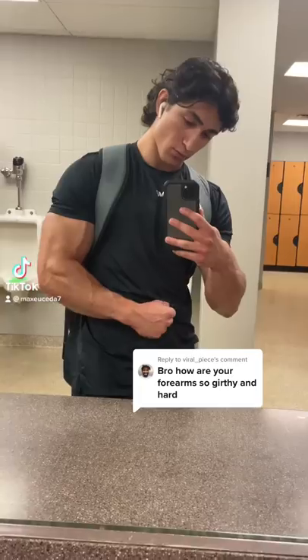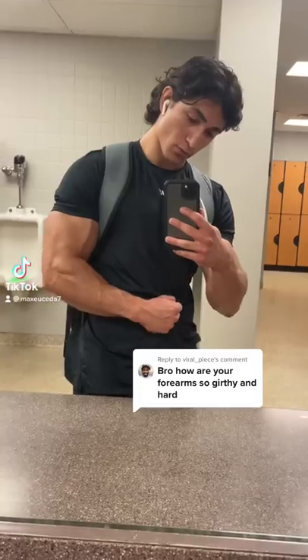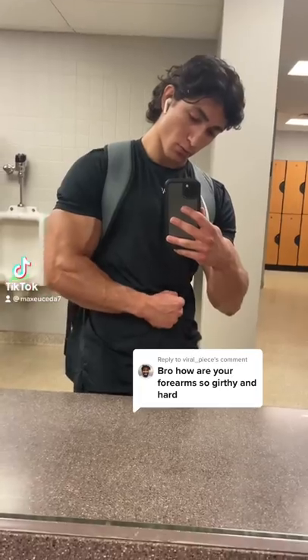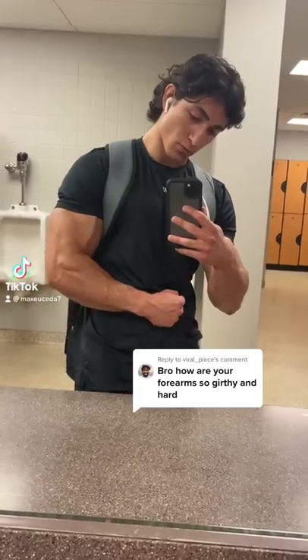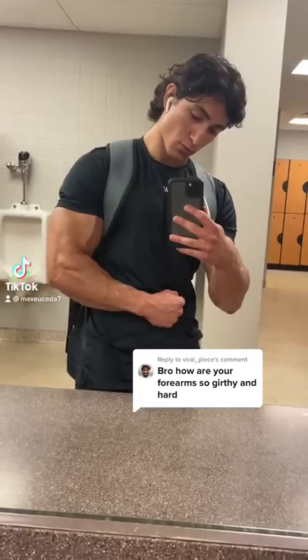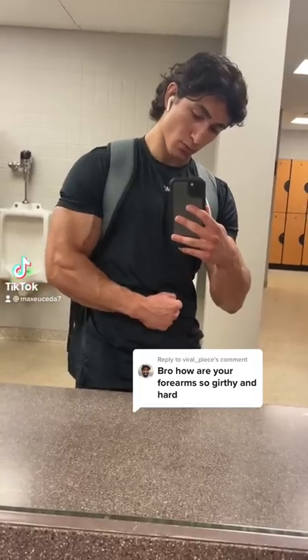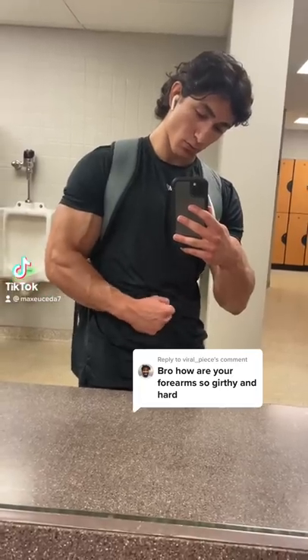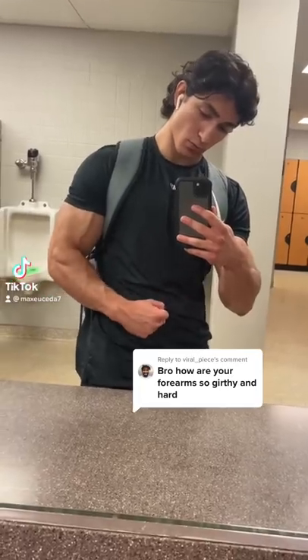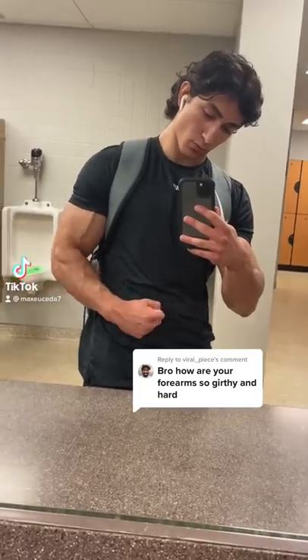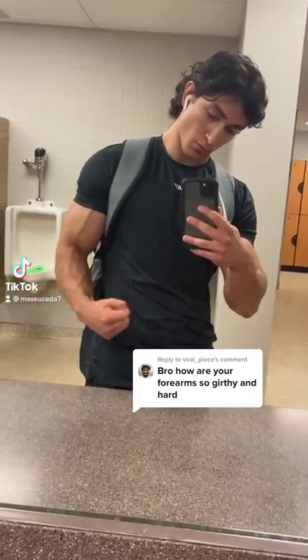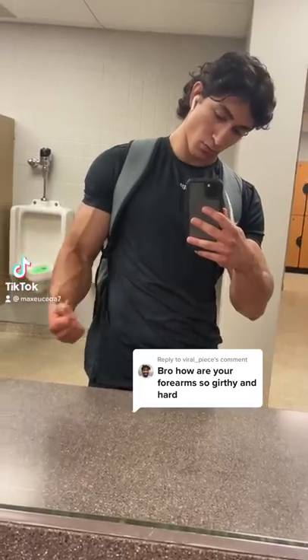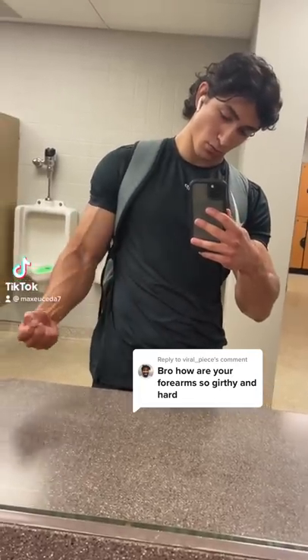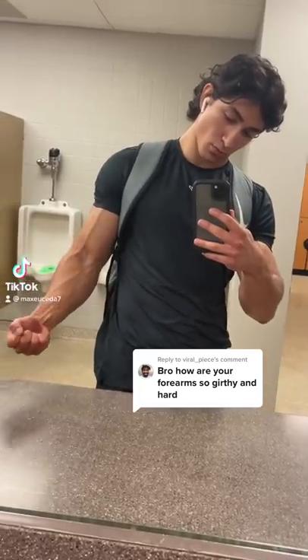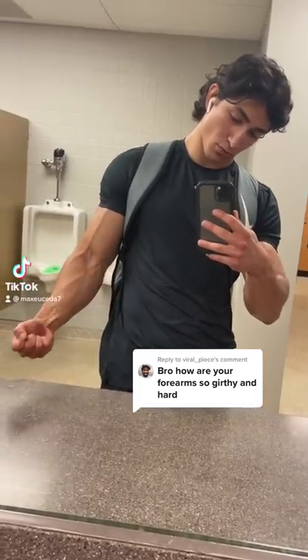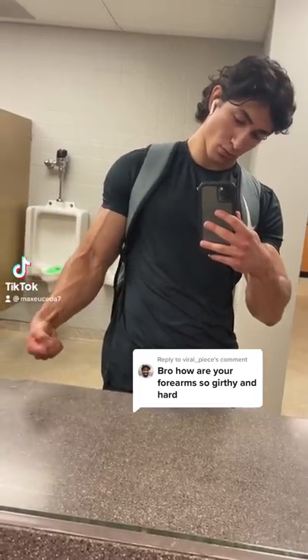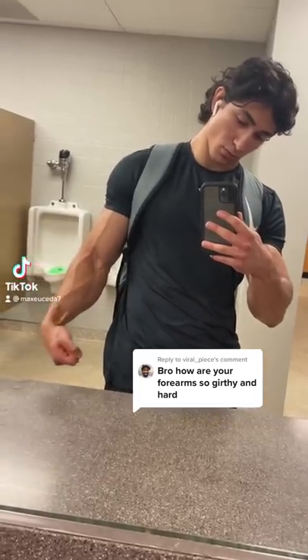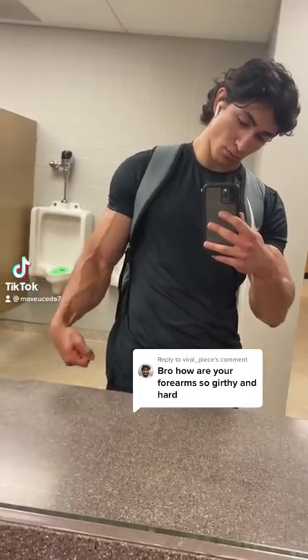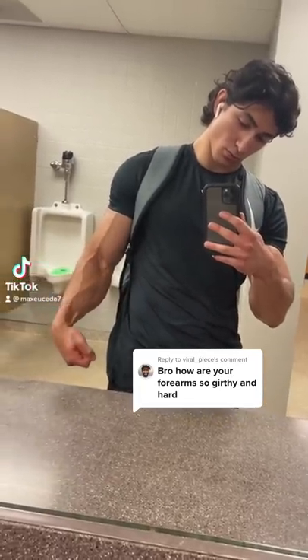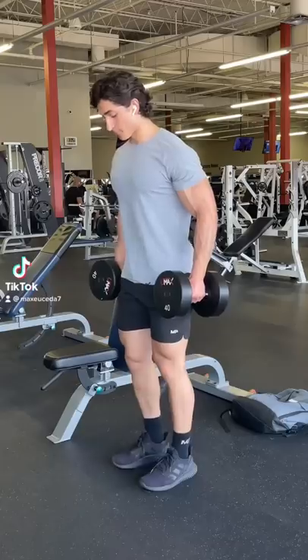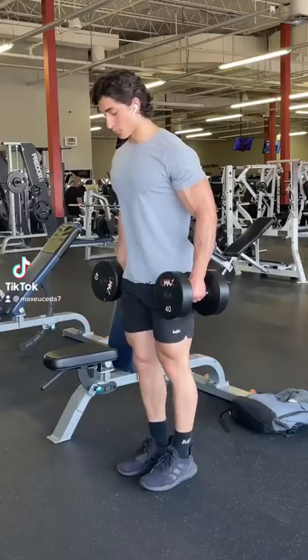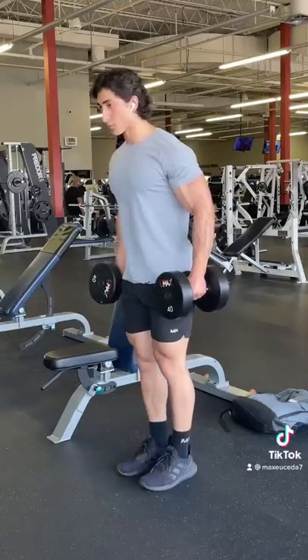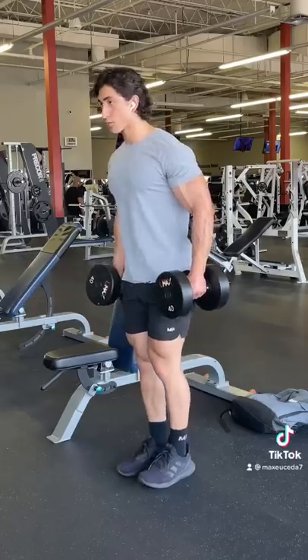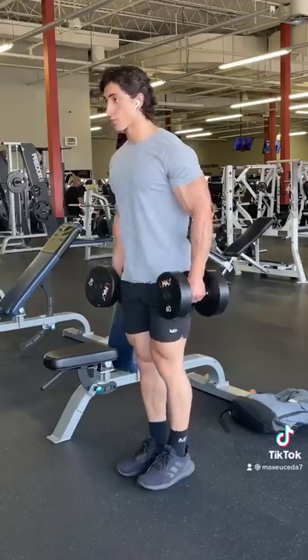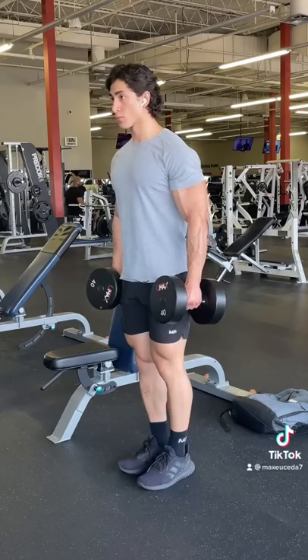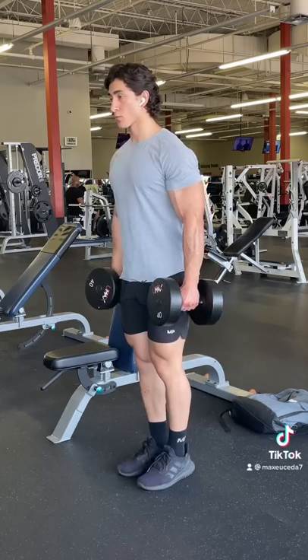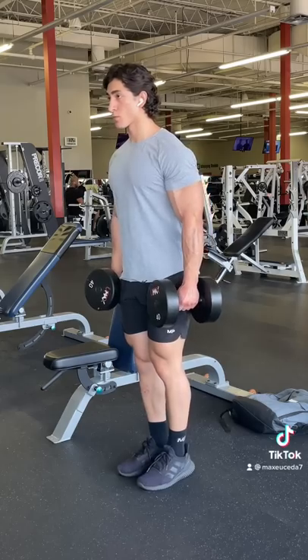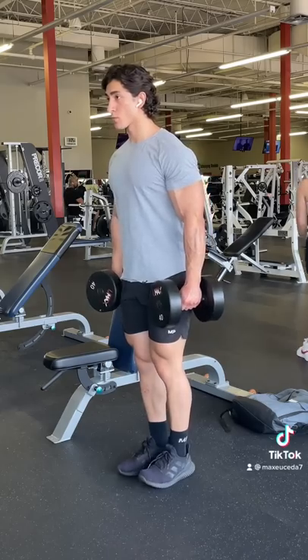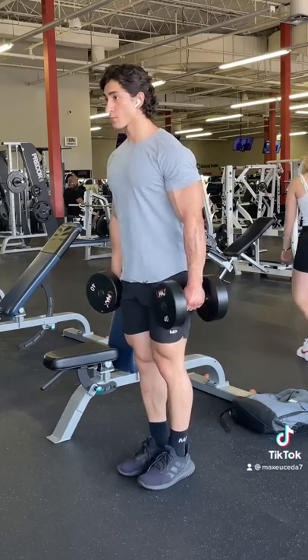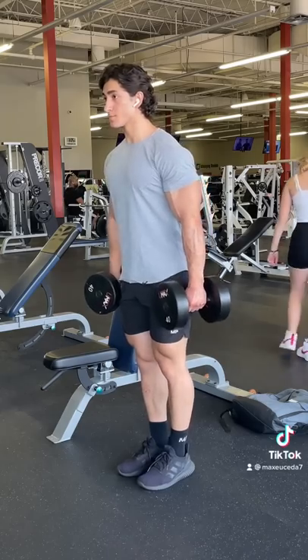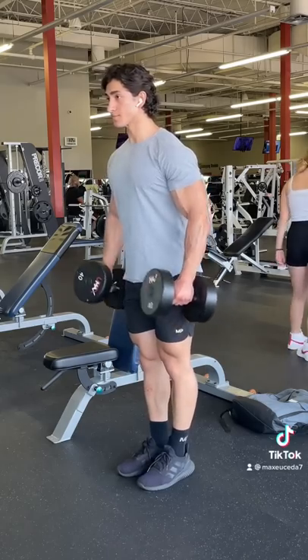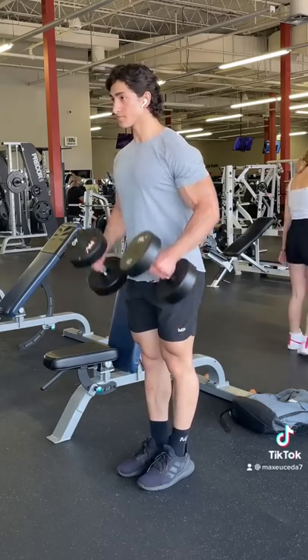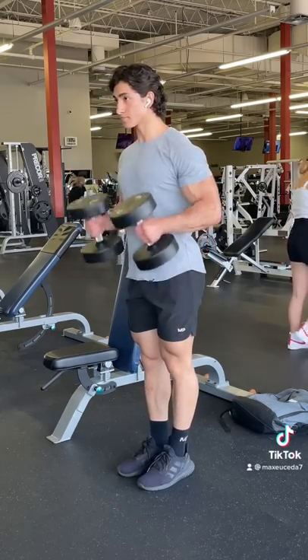I got a comment asking how I grew my forearms, and currently the only exercise I do for them is dumbbell hammer curls.